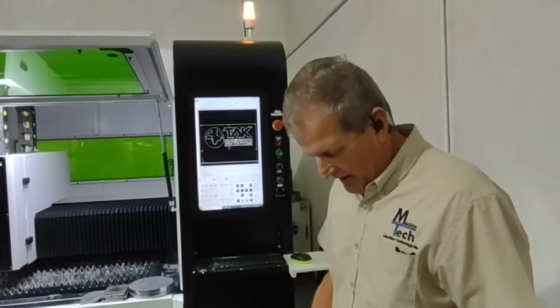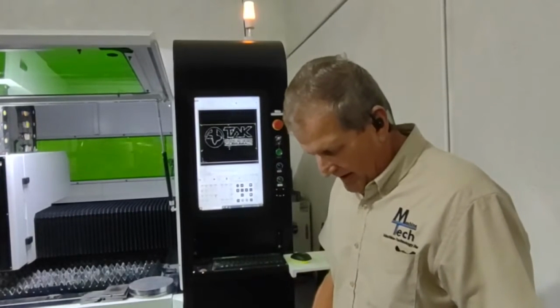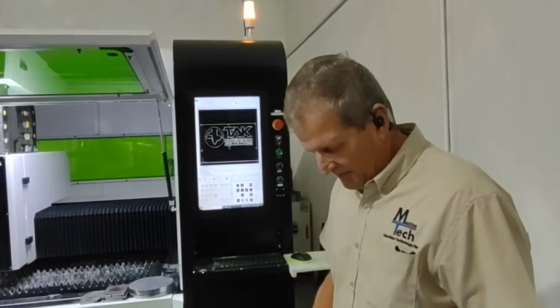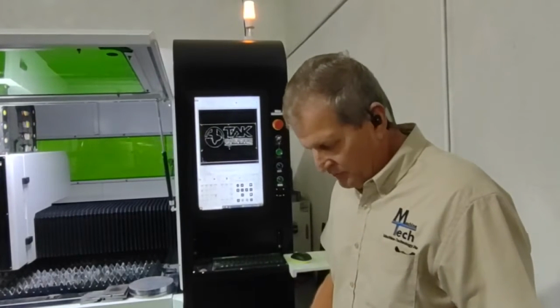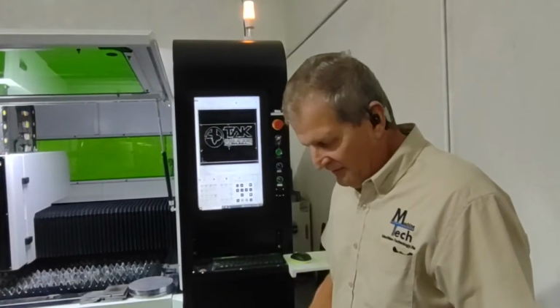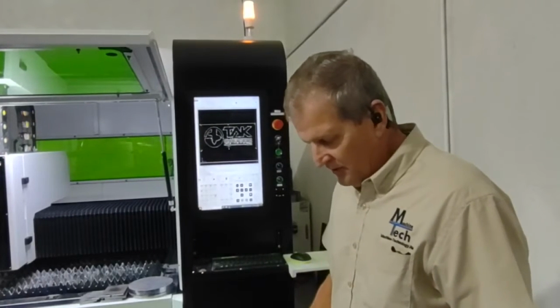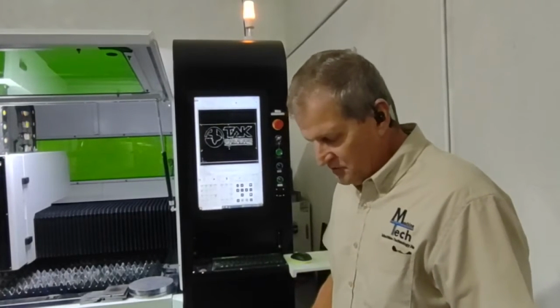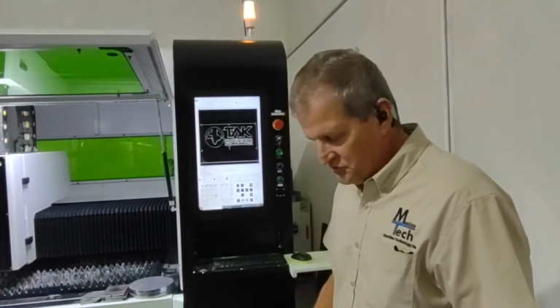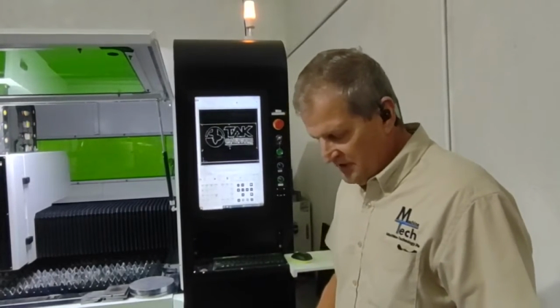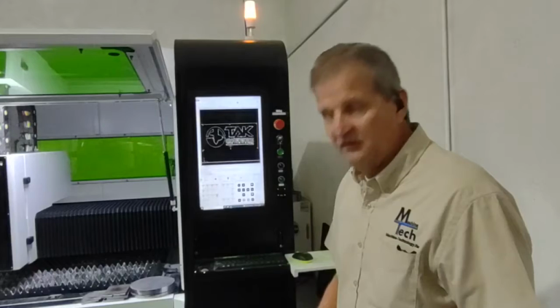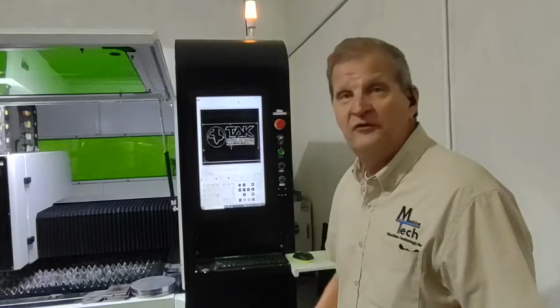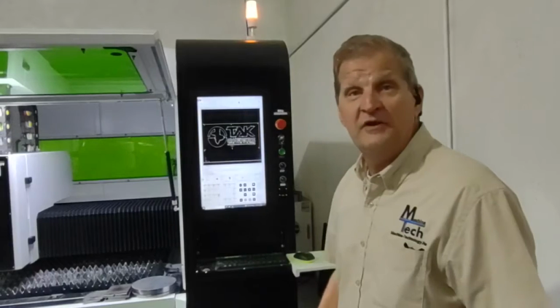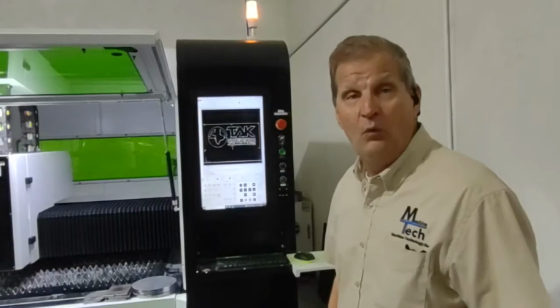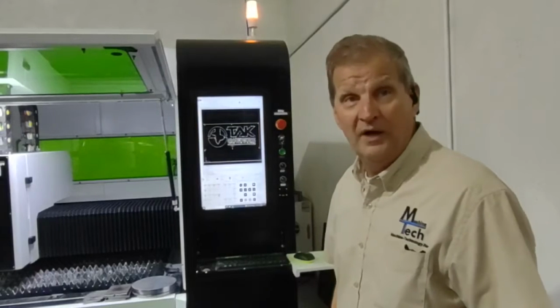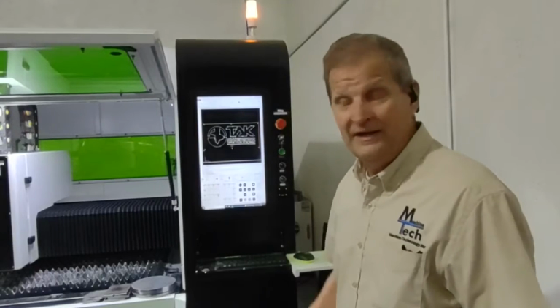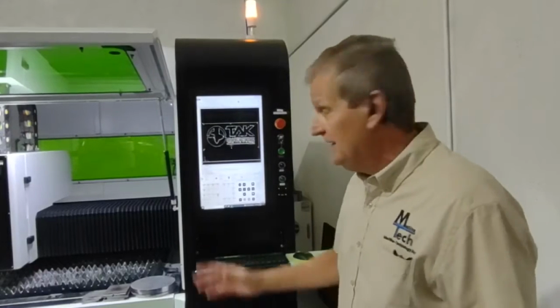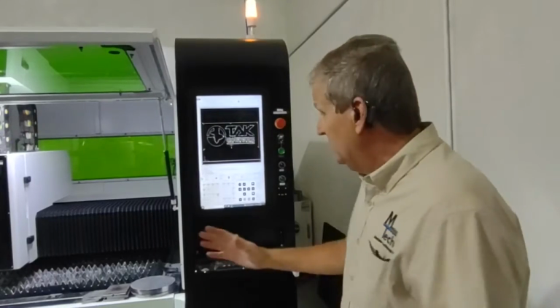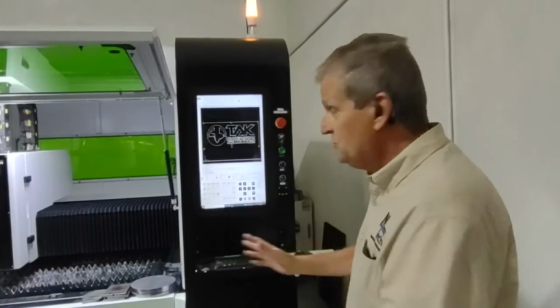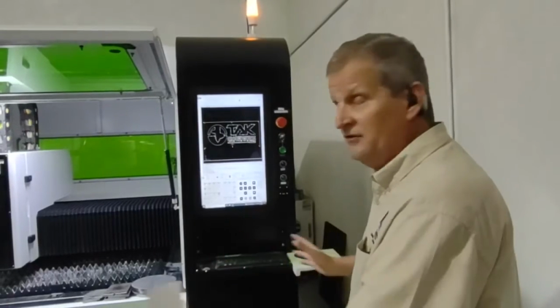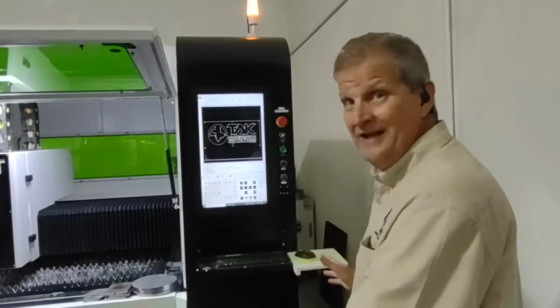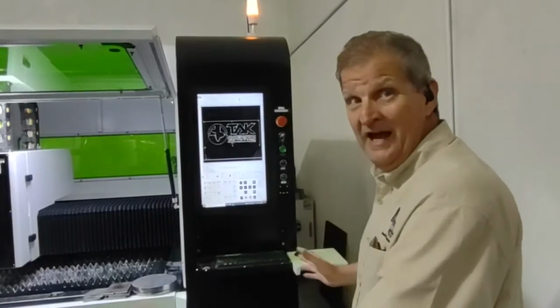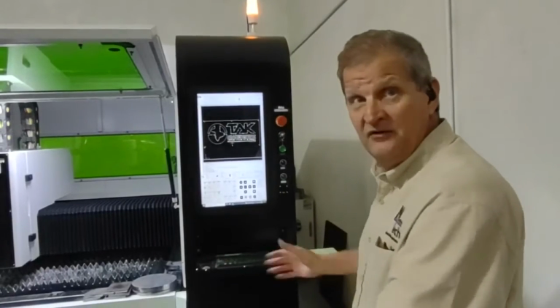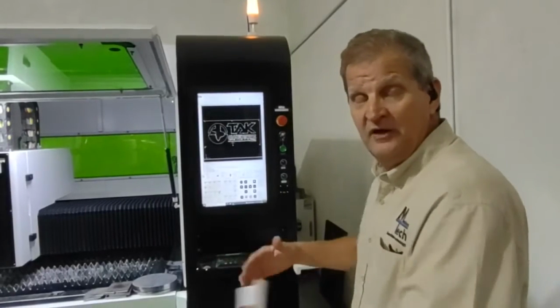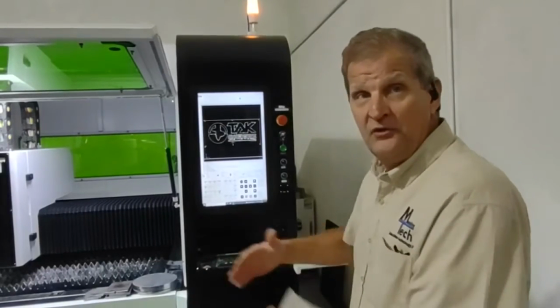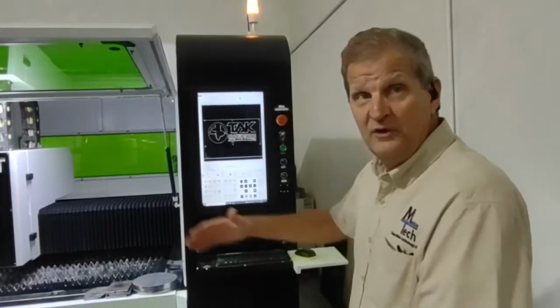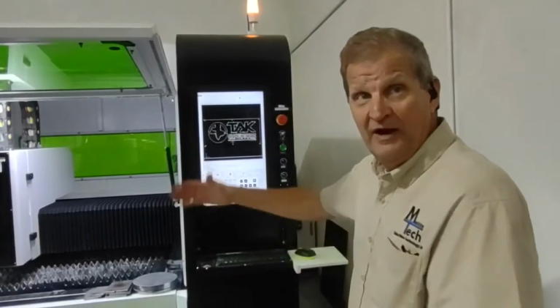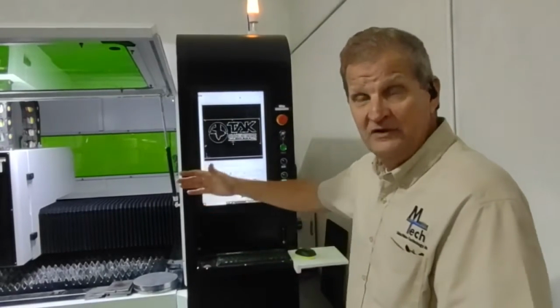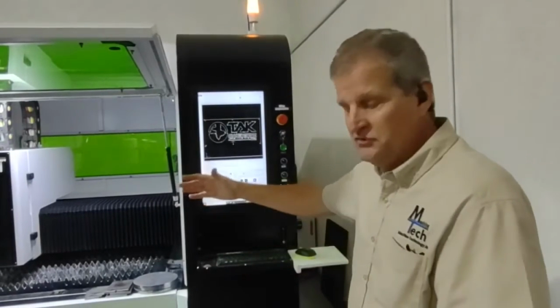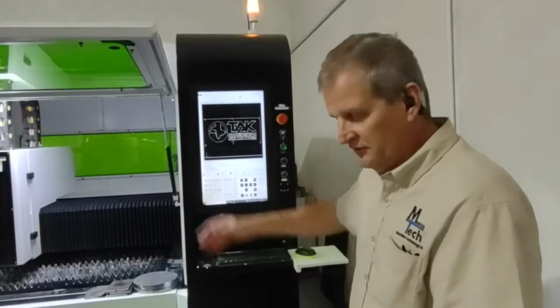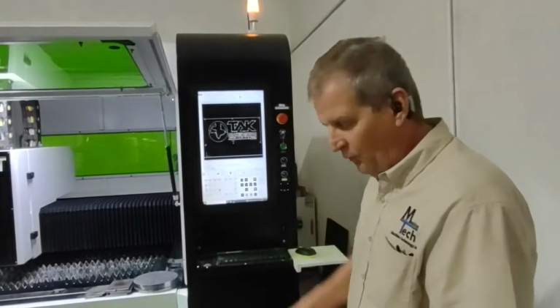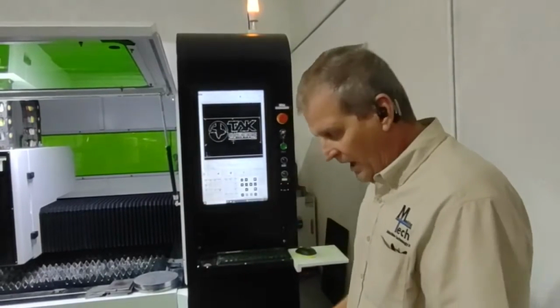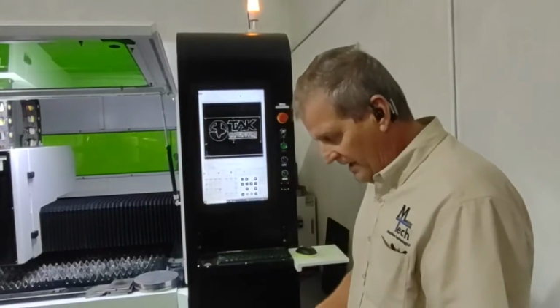The travel on the machine is 51 inches in the X and 35 inches in the Y.